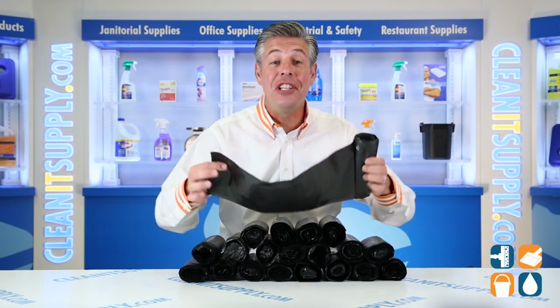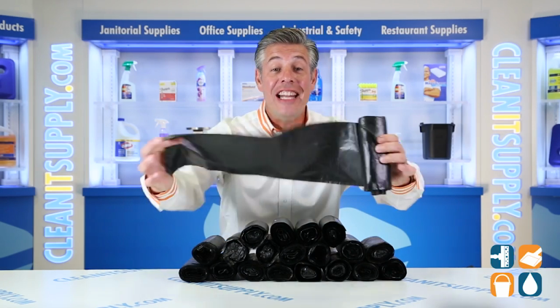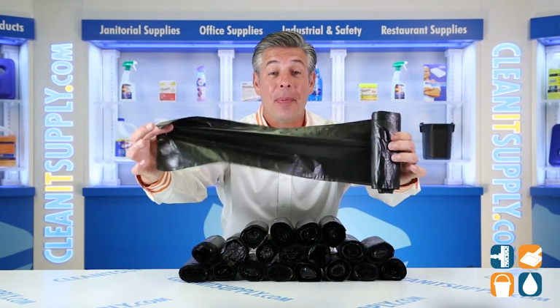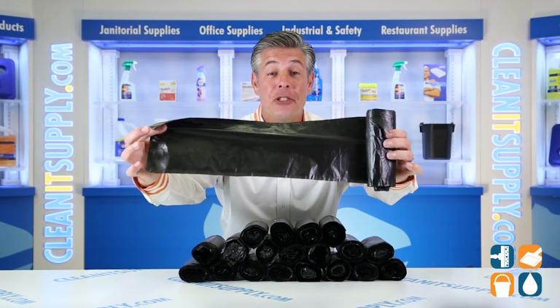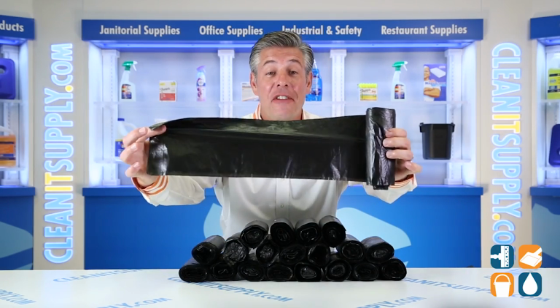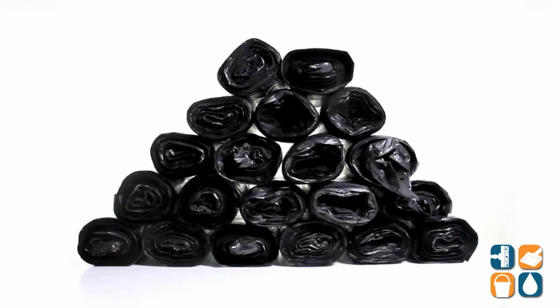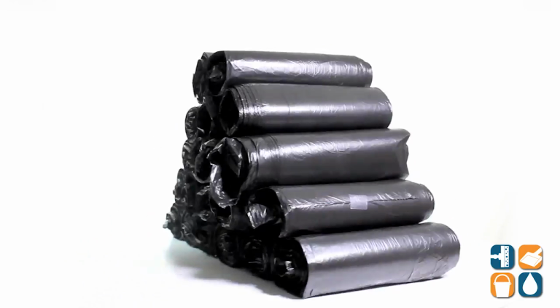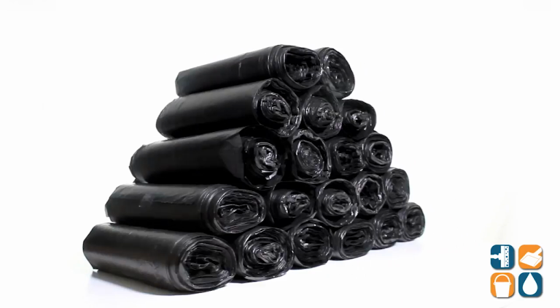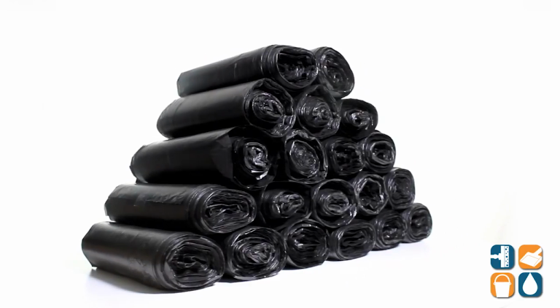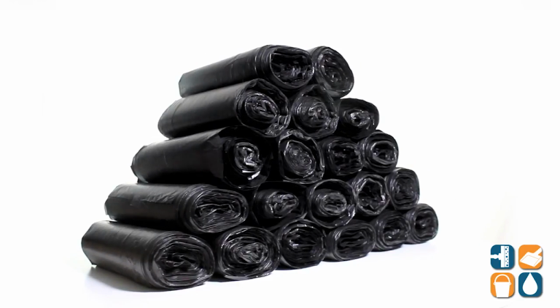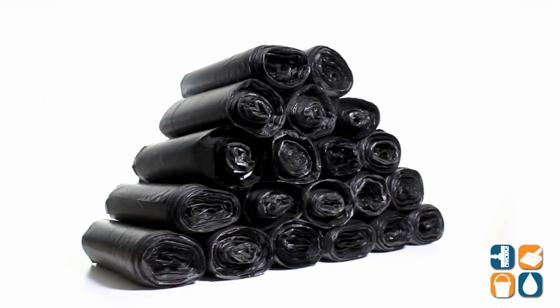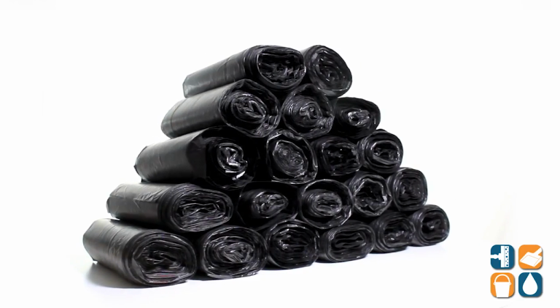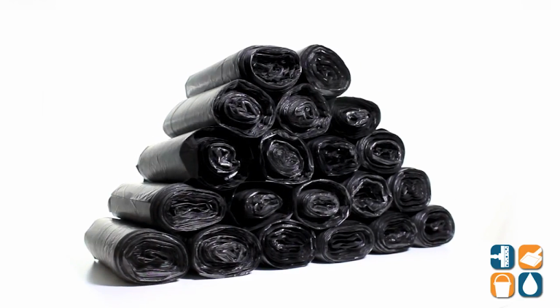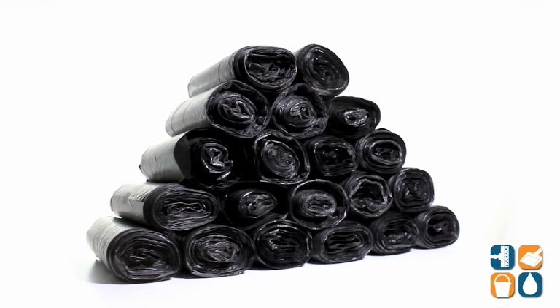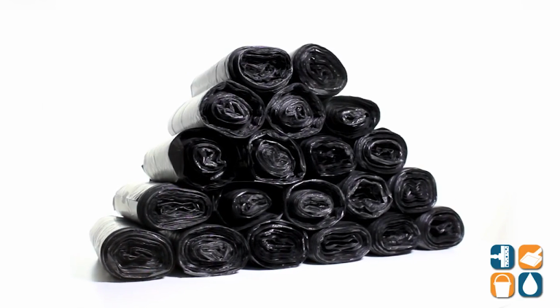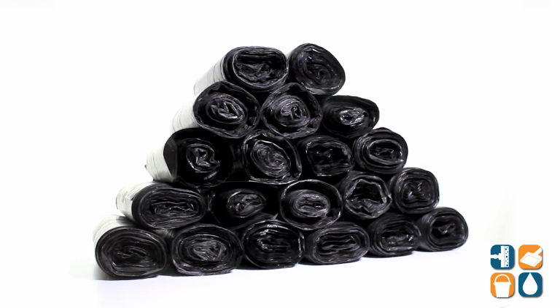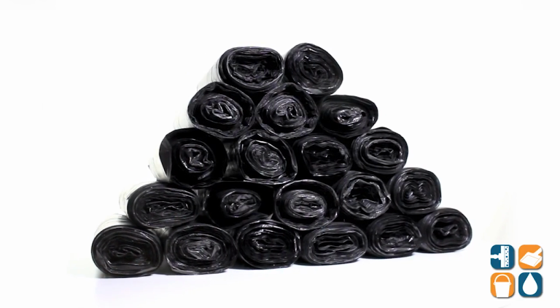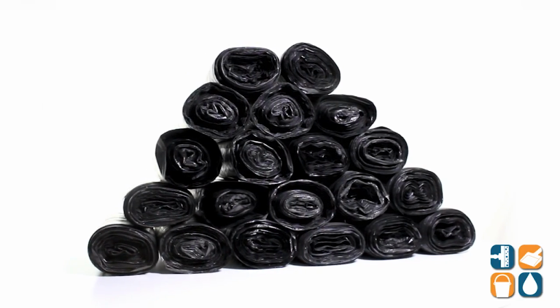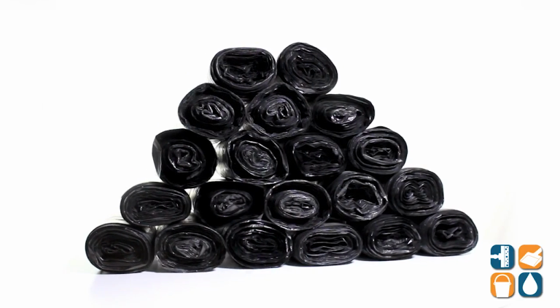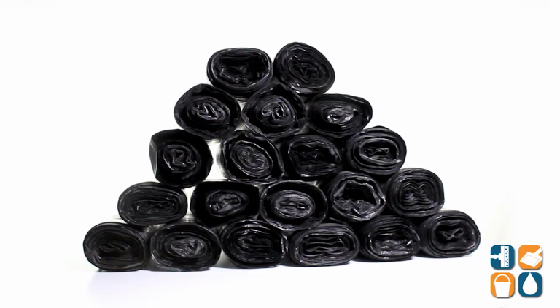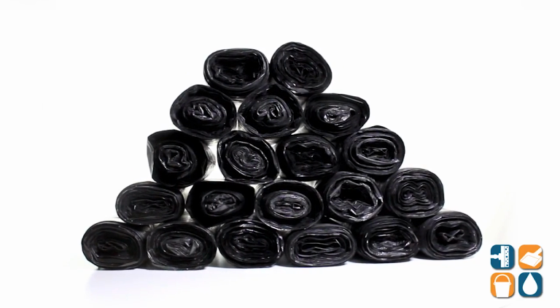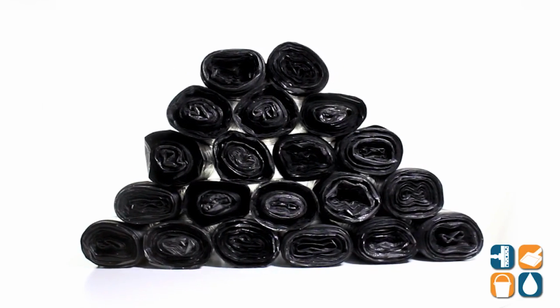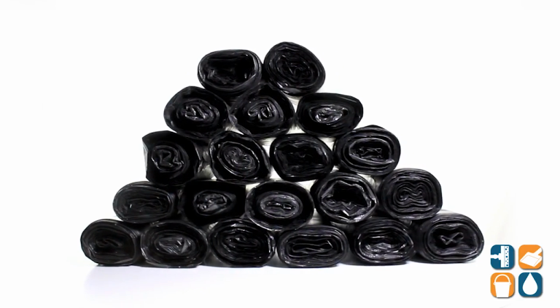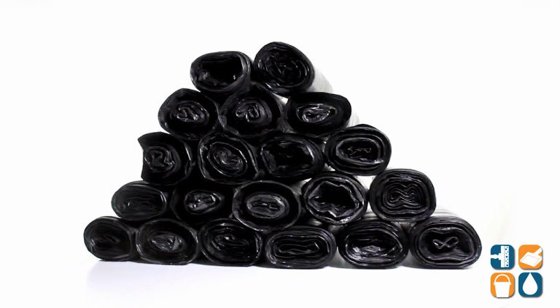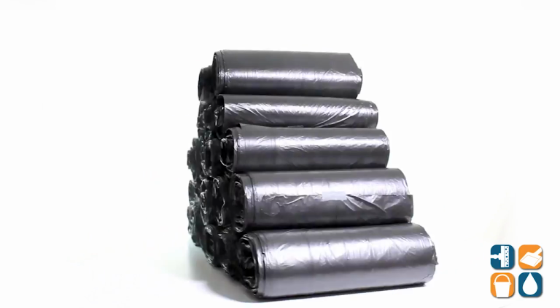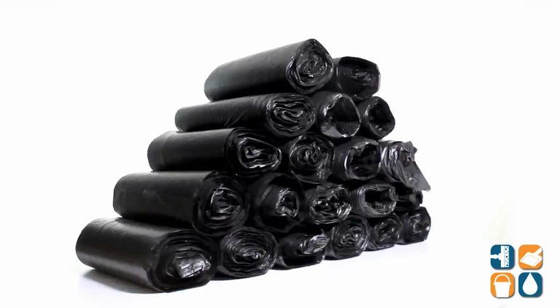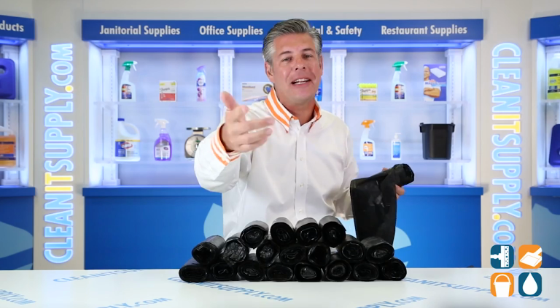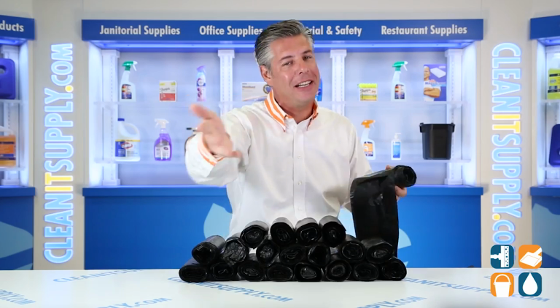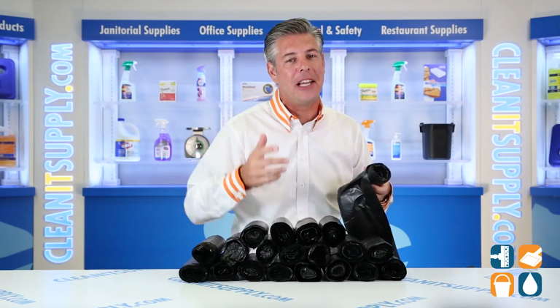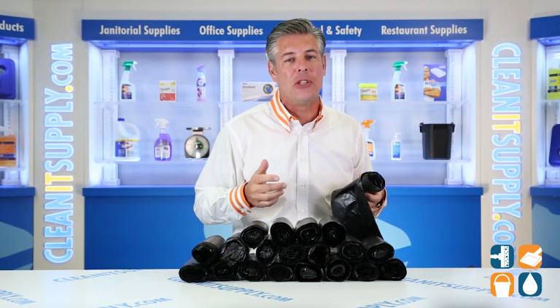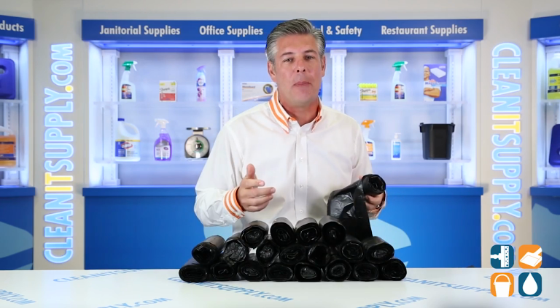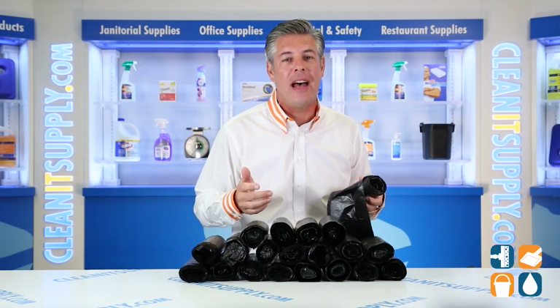Introducing Interplast 24-33-08, 16-gallon black, 8-mic trash bags, 1,000 bags per box — detail product breakdown. Let me tell you what it's all about.